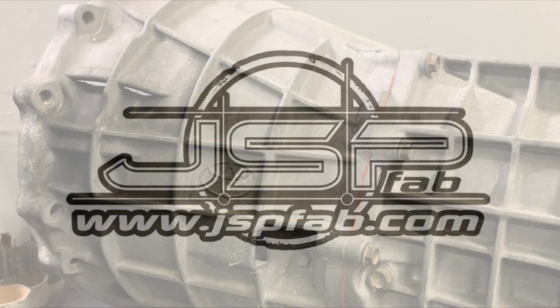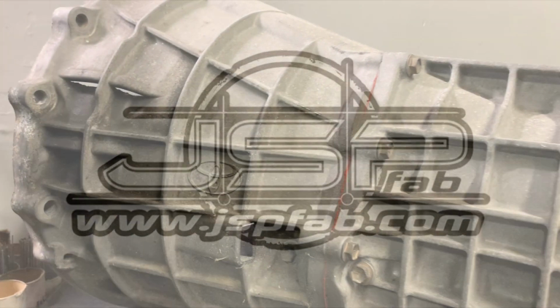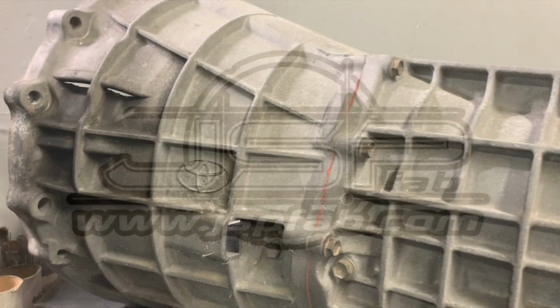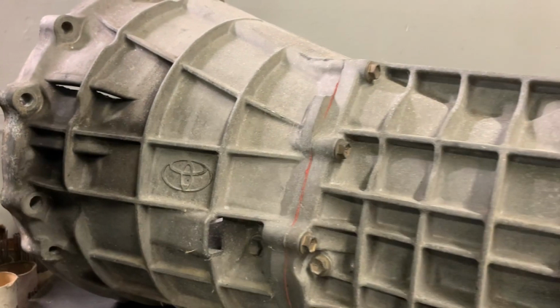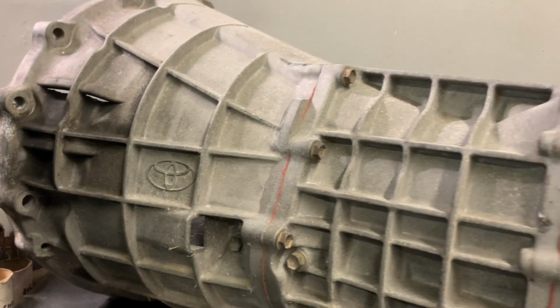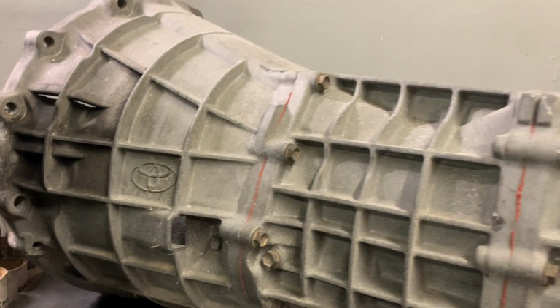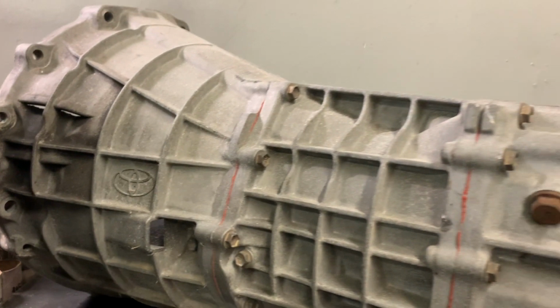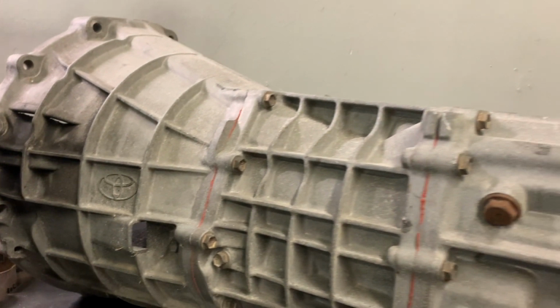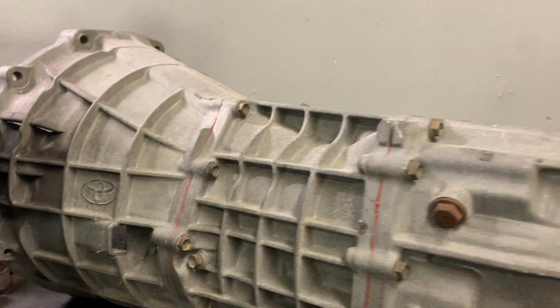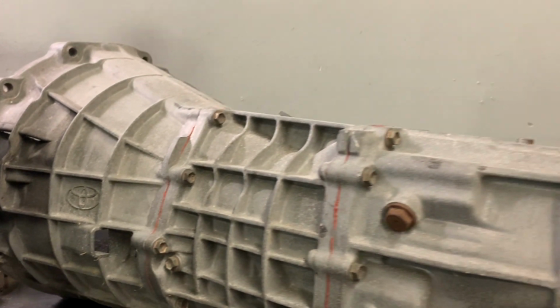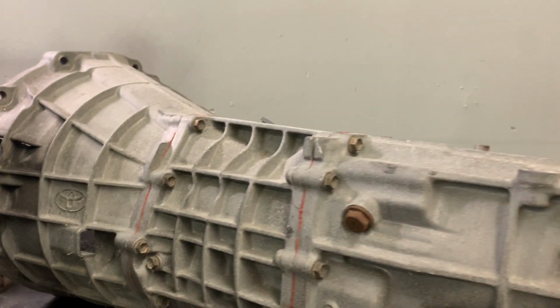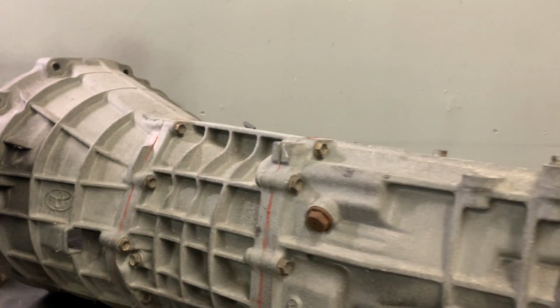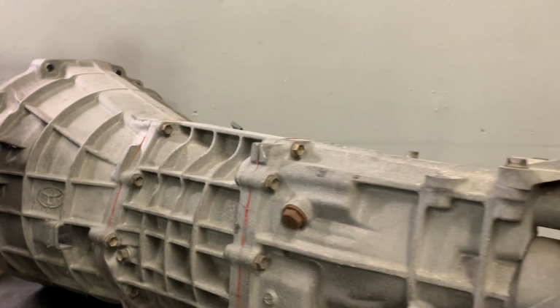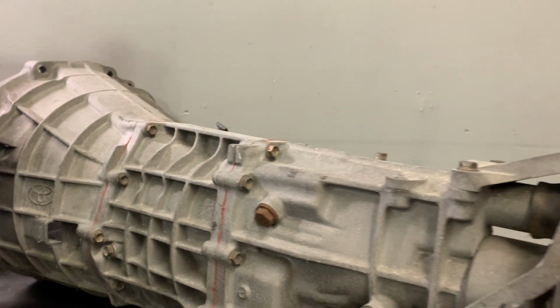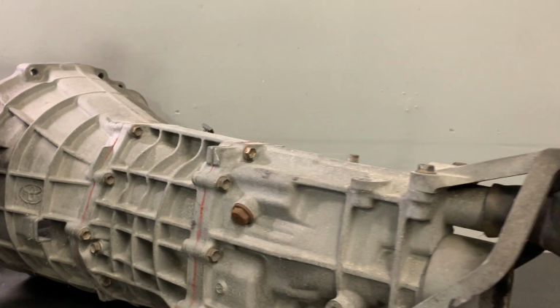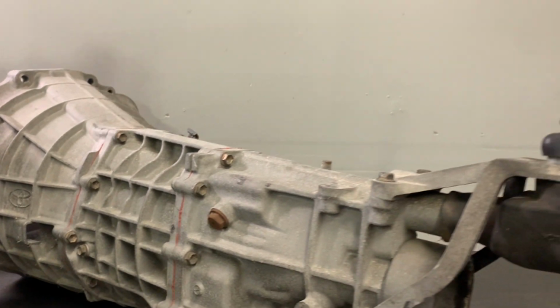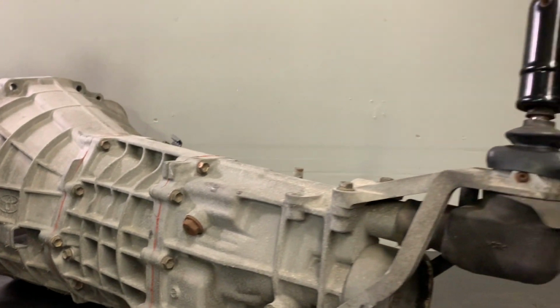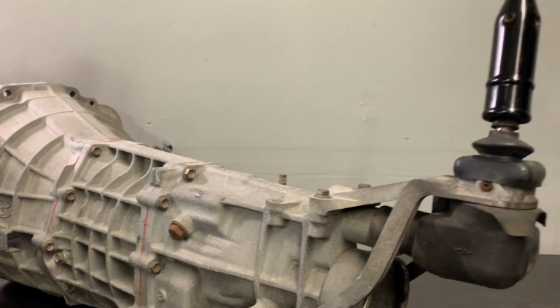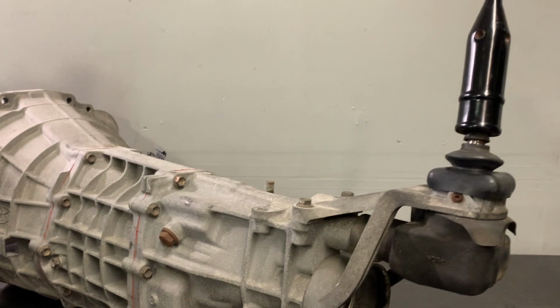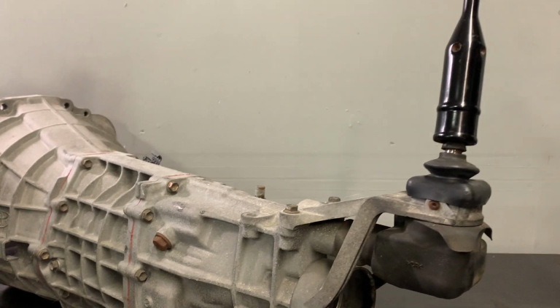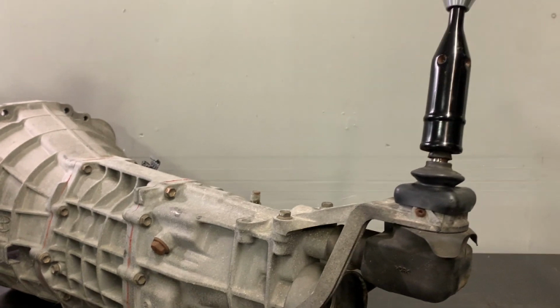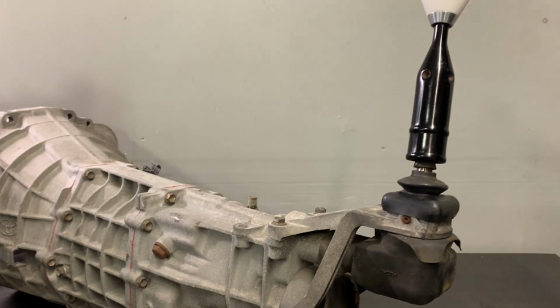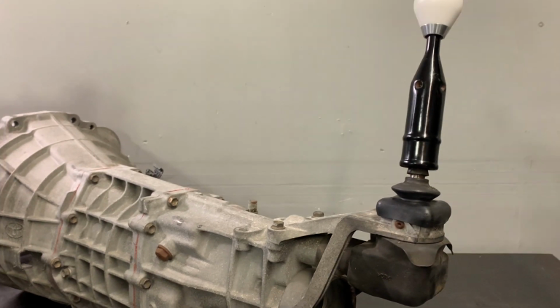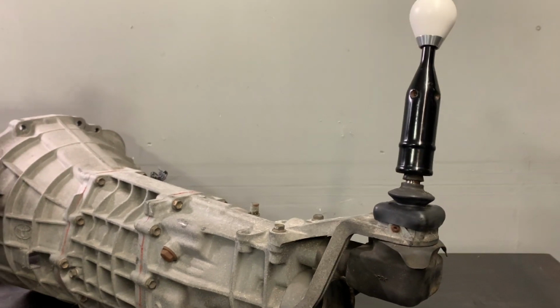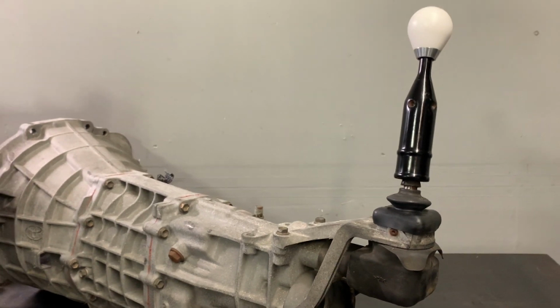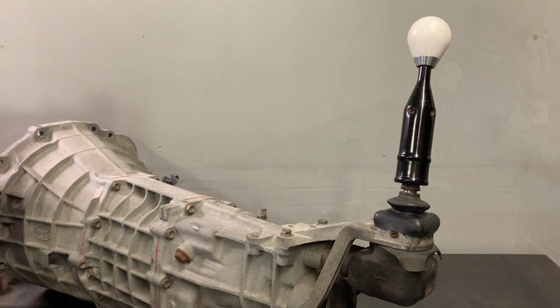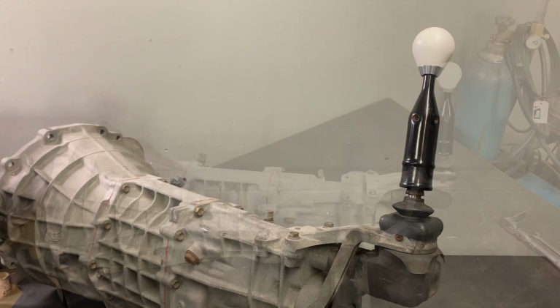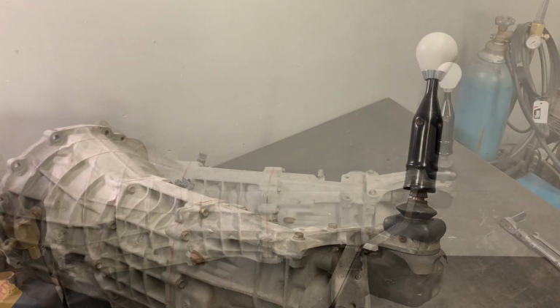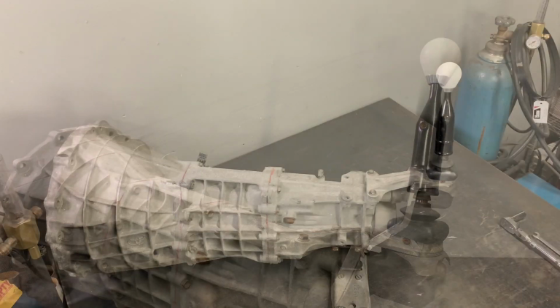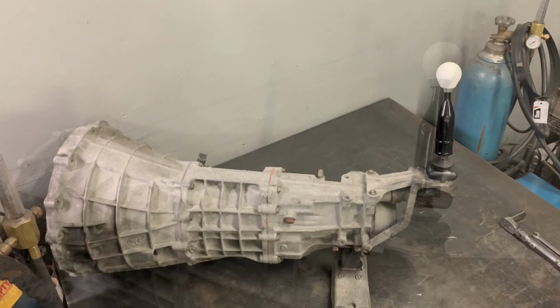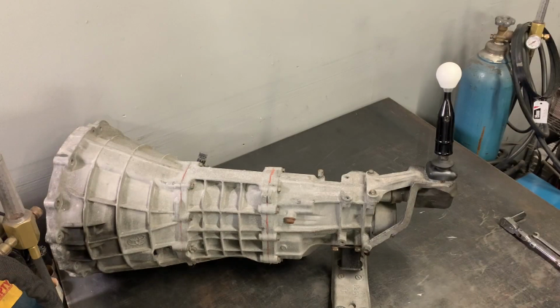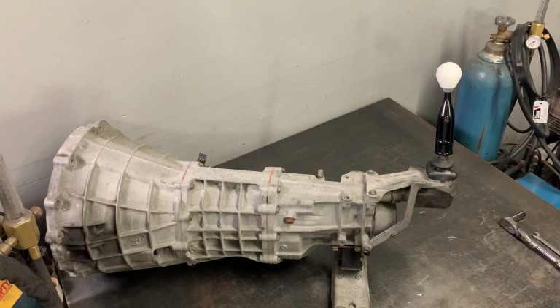Today we're going to install the JSP shifter relocation kit for the Beams J160 six-speed transmission.